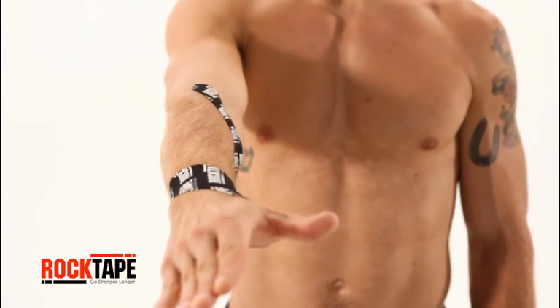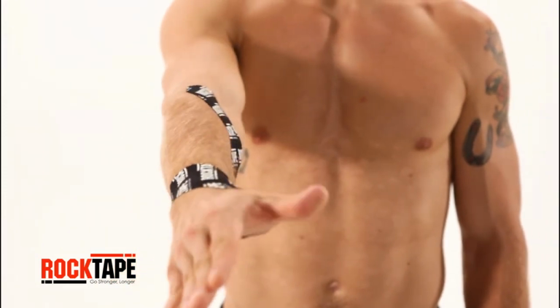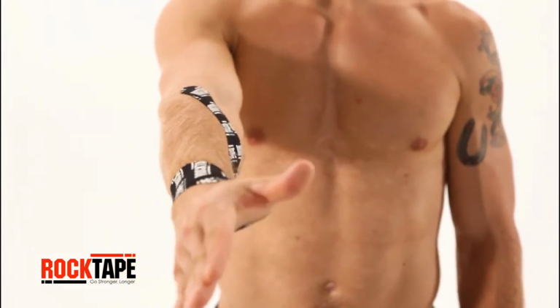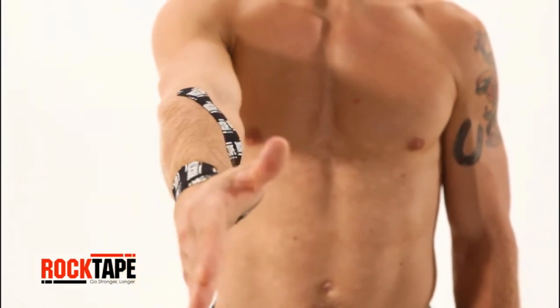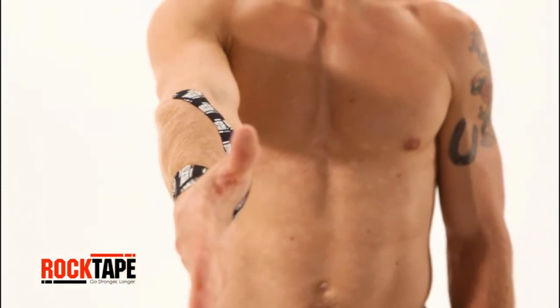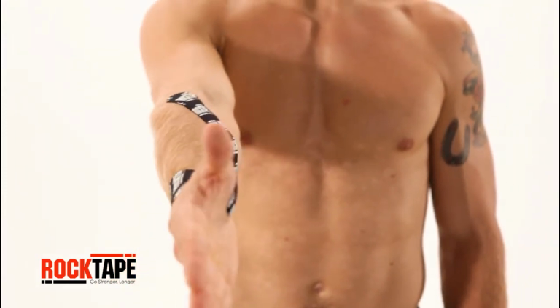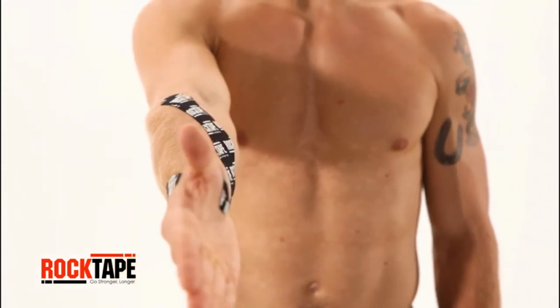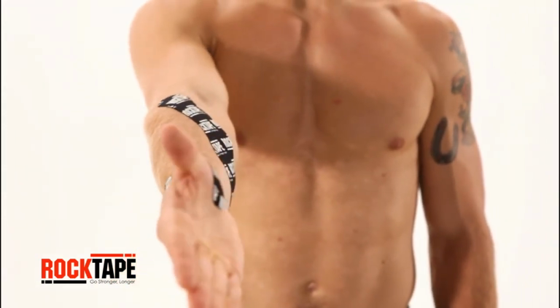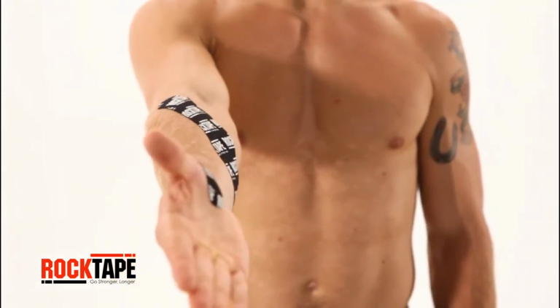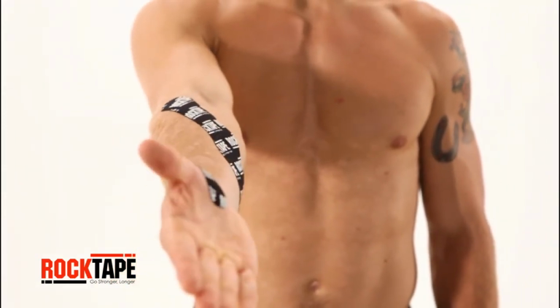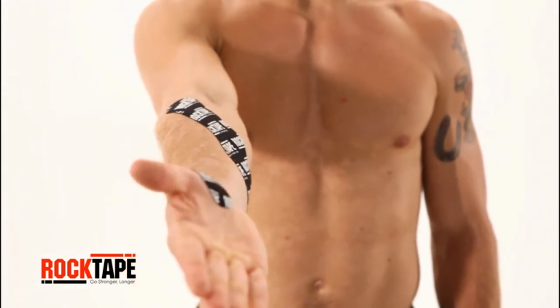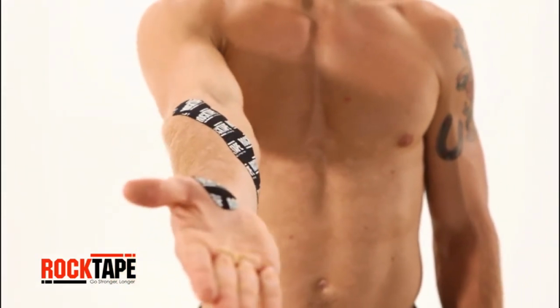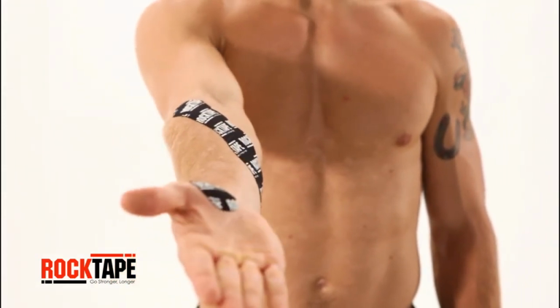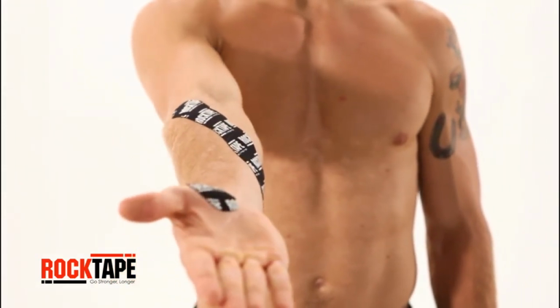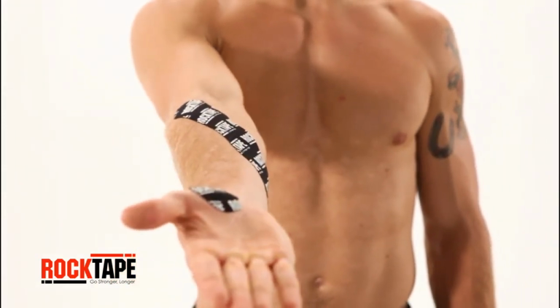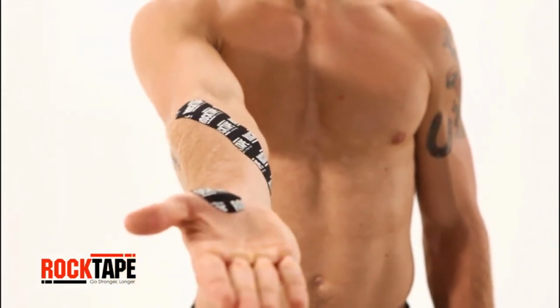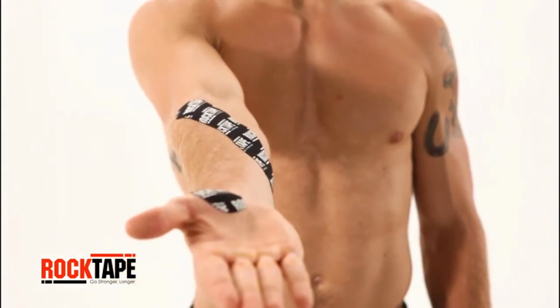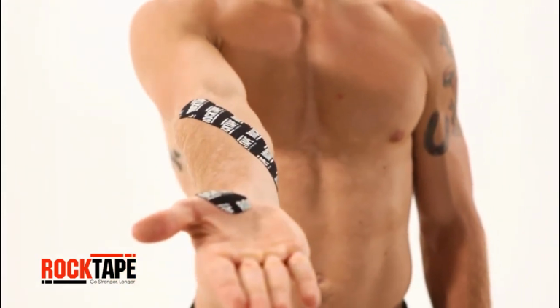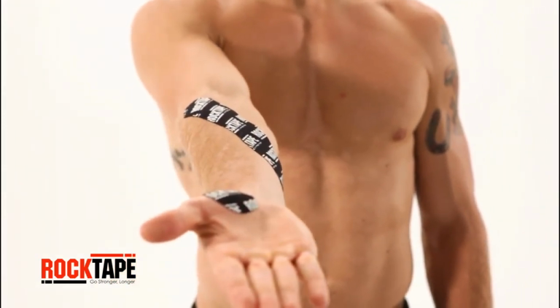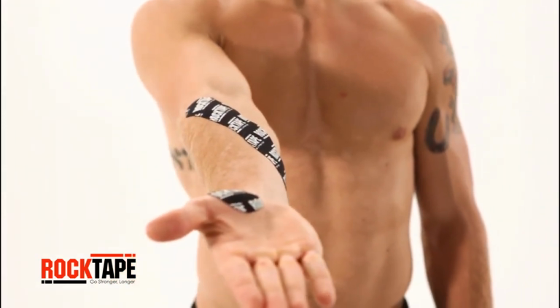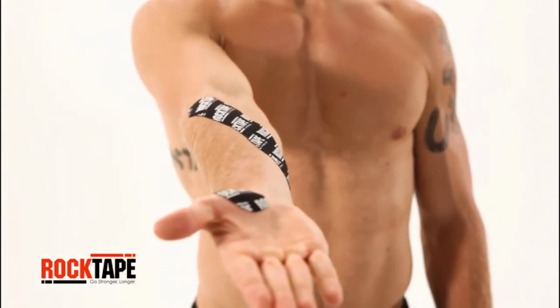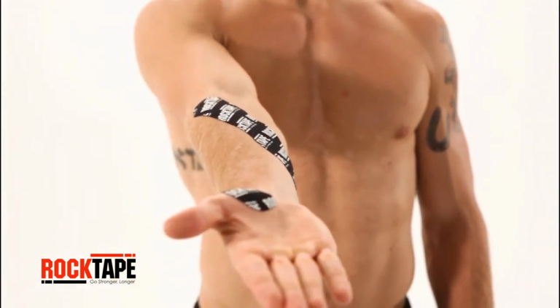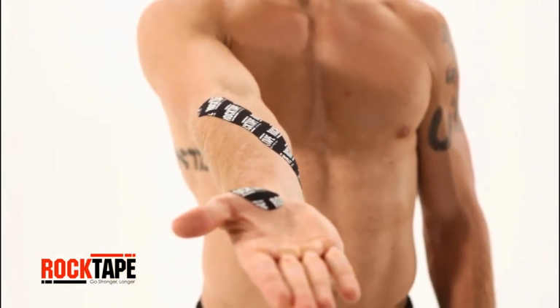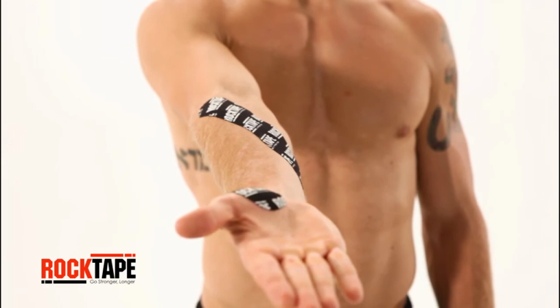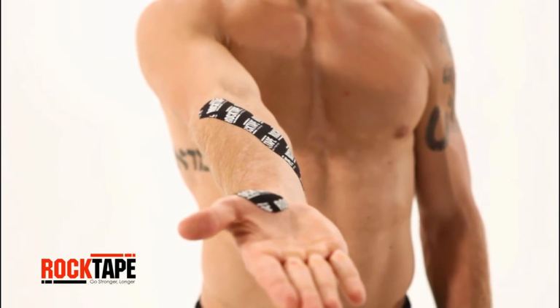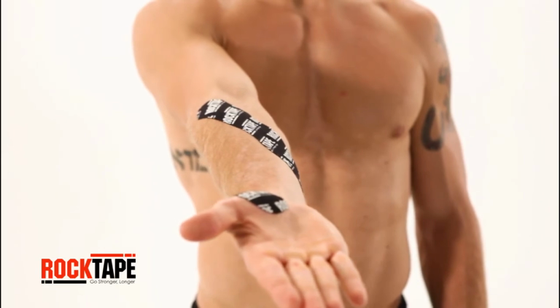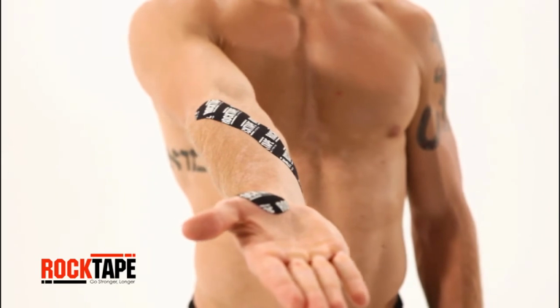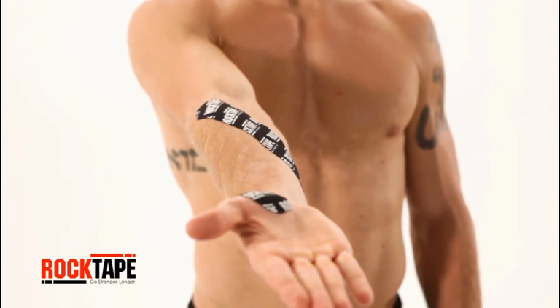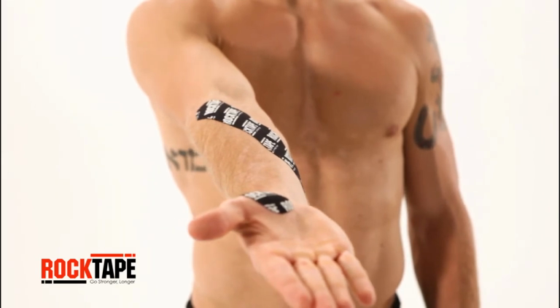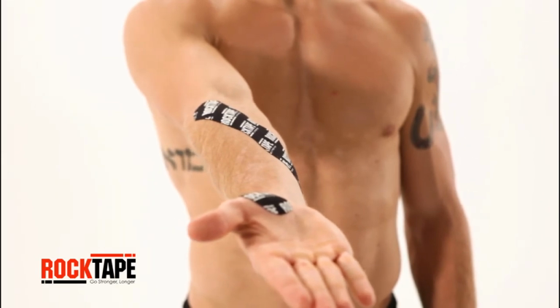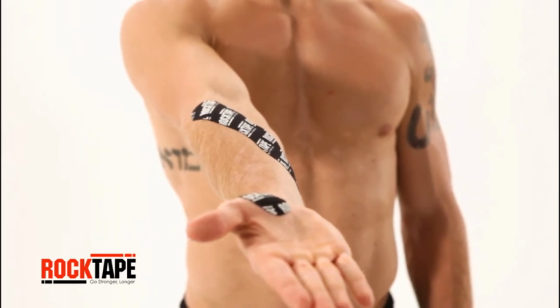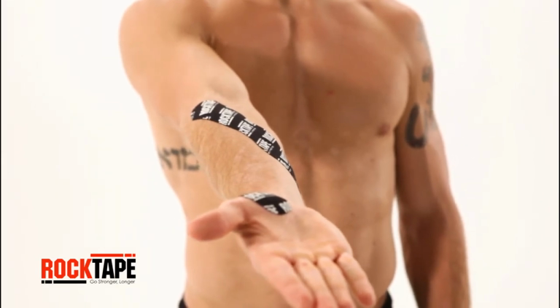Check out our other videos for more movement and taping tutorials to help you go stronger, longer.